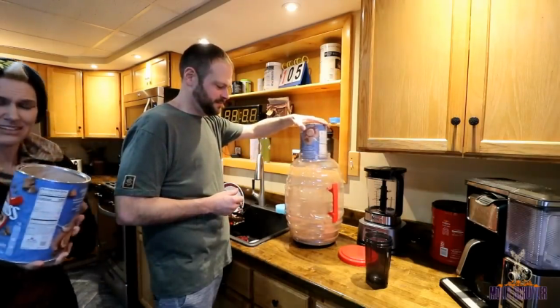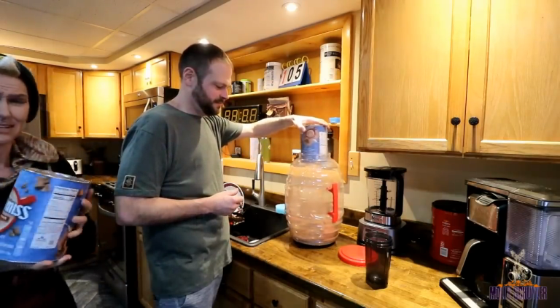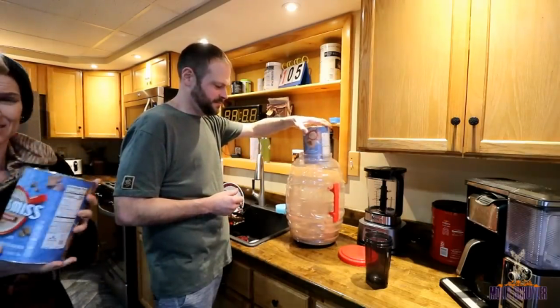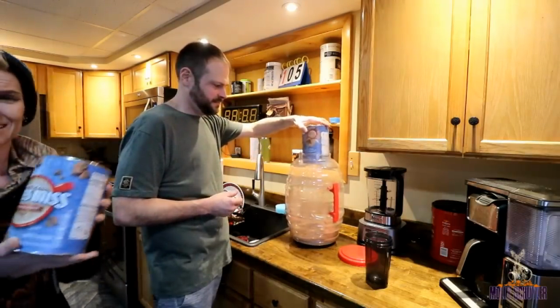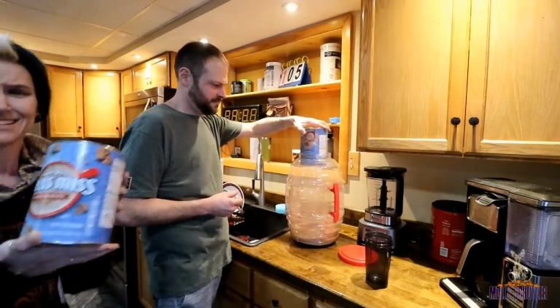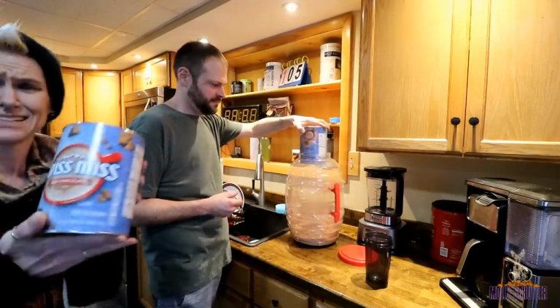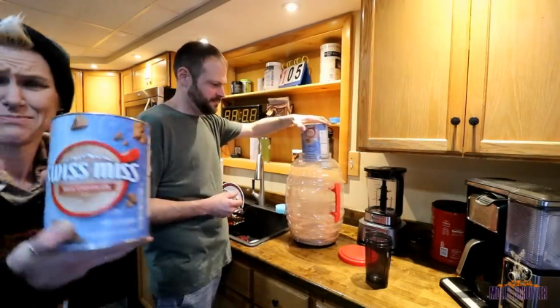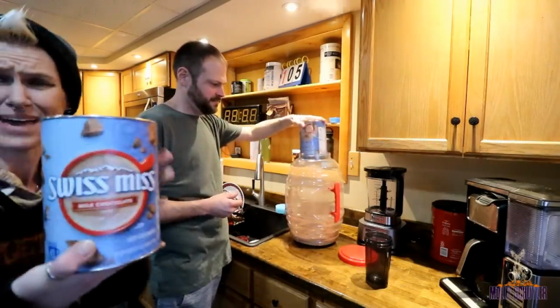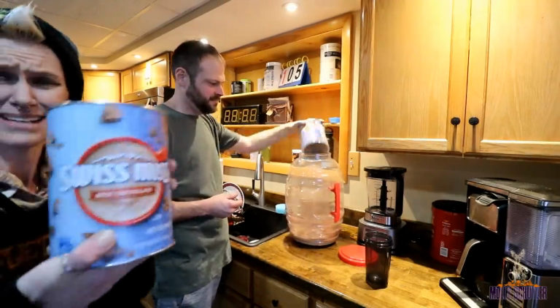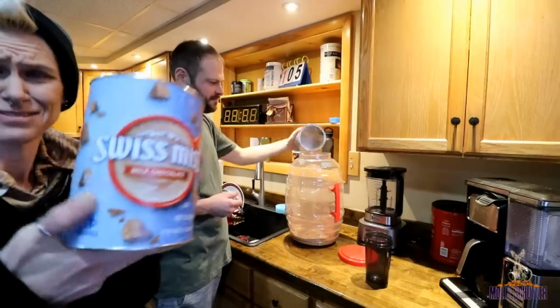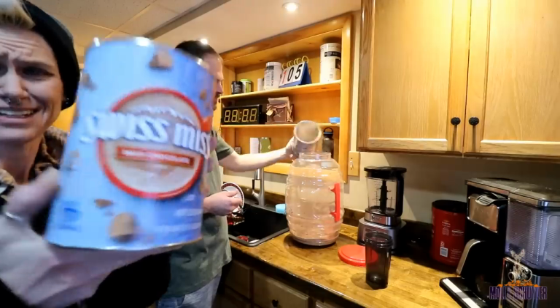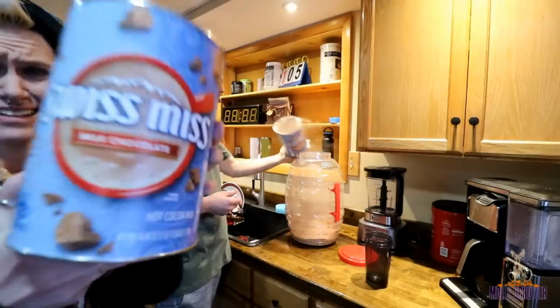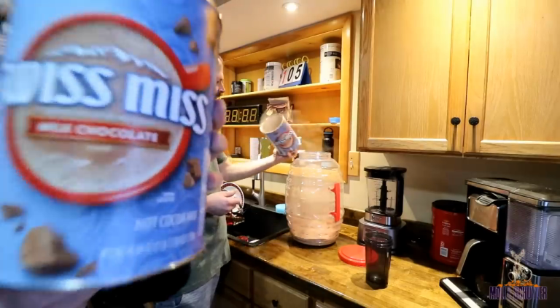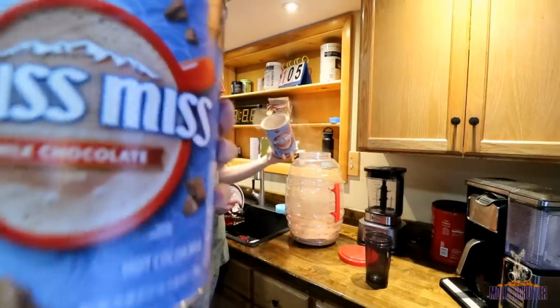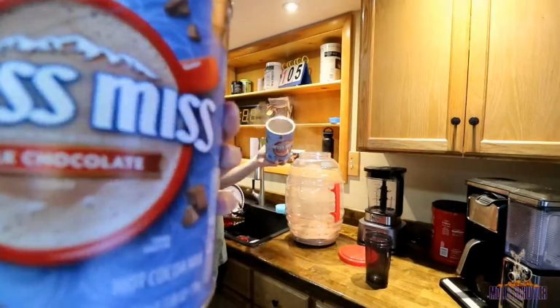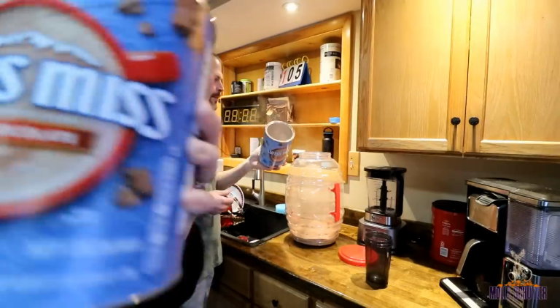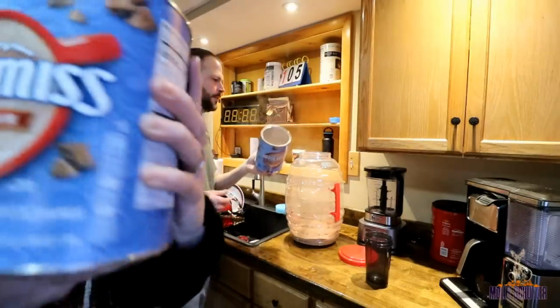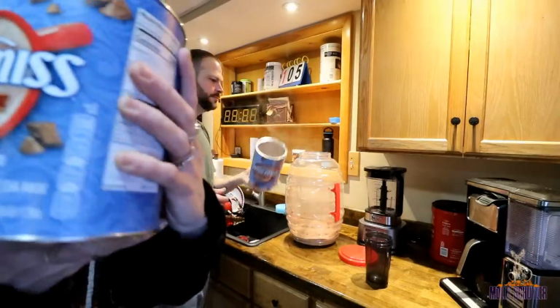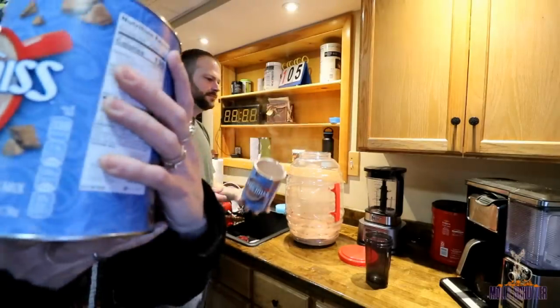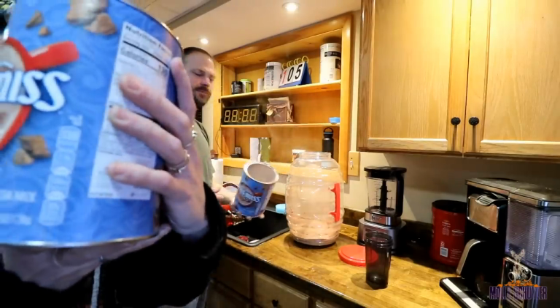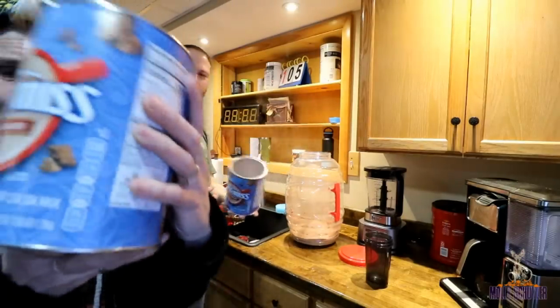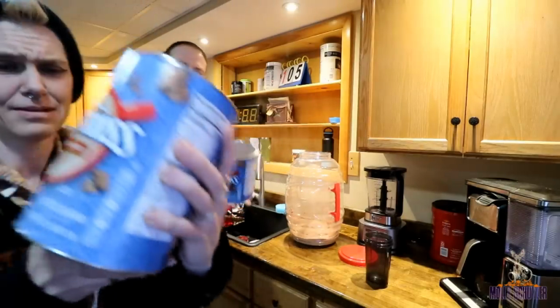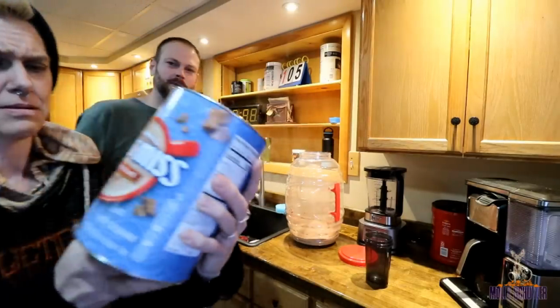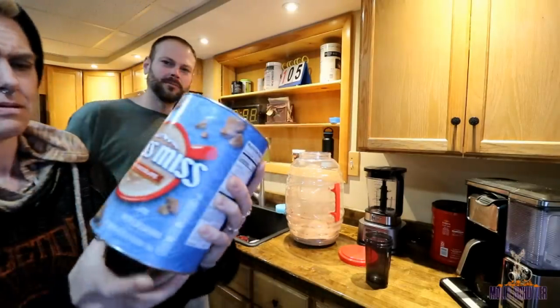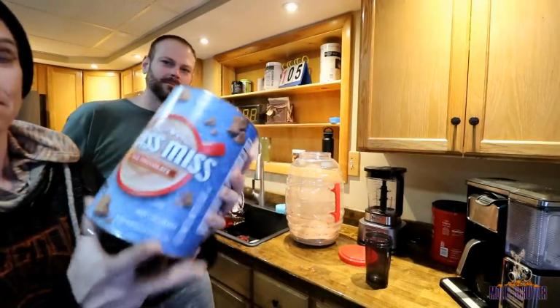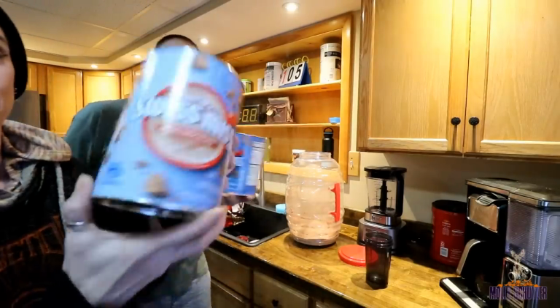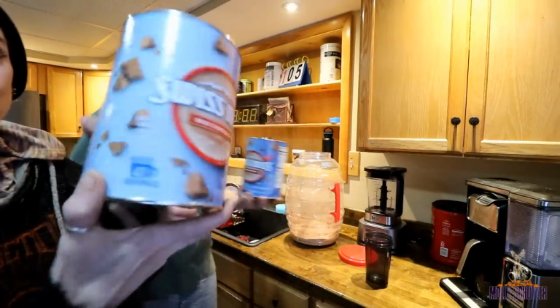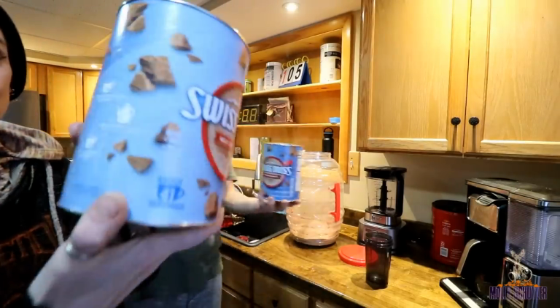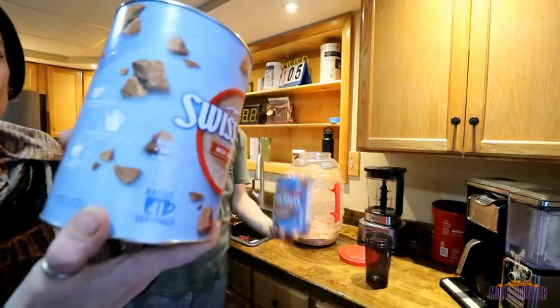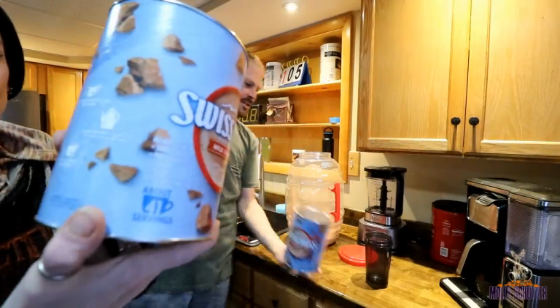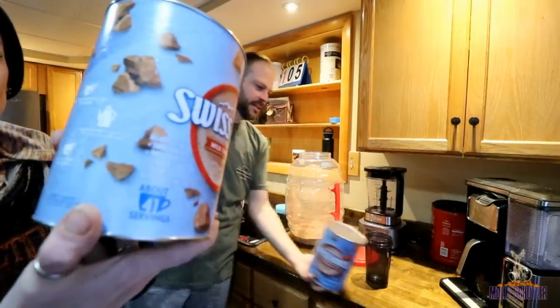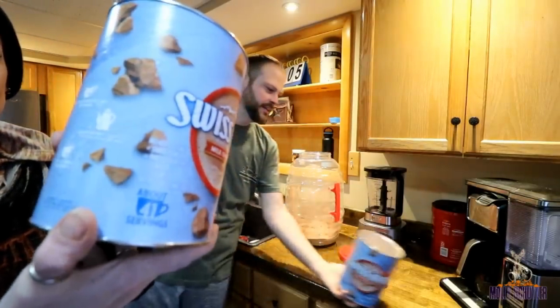Check this out. This is massive. Look at that — massive. One full jug in.